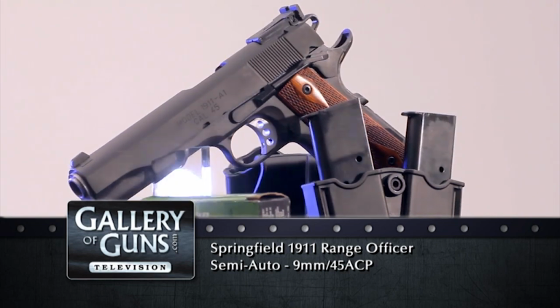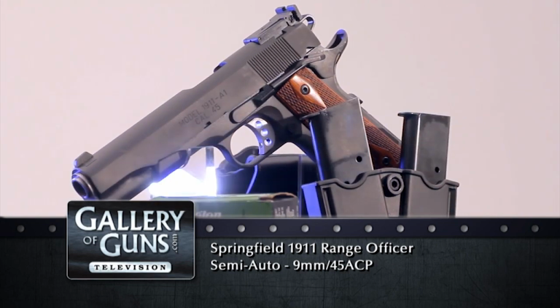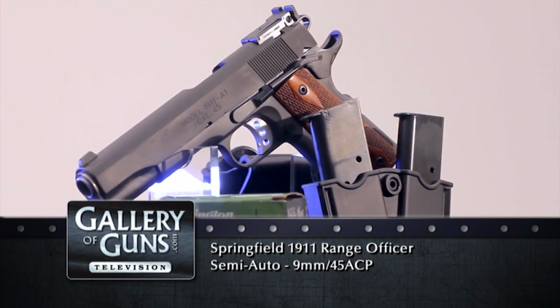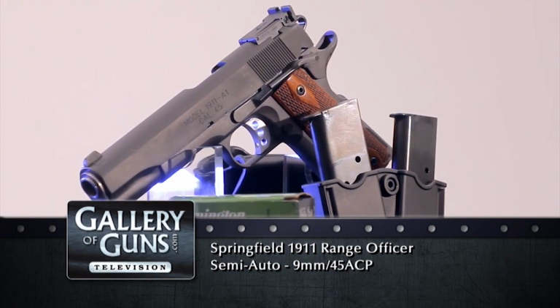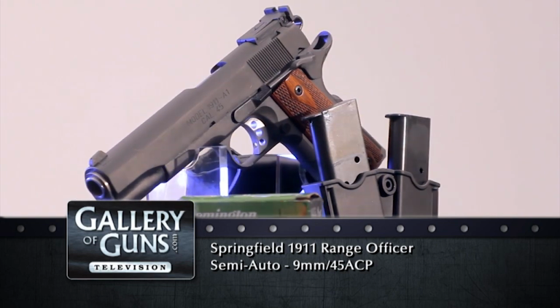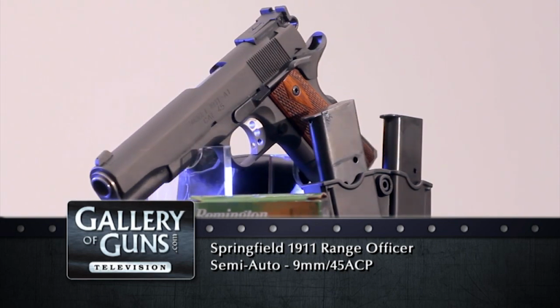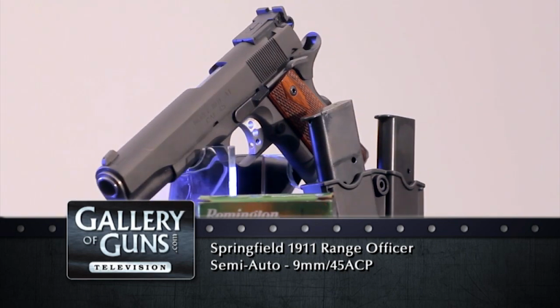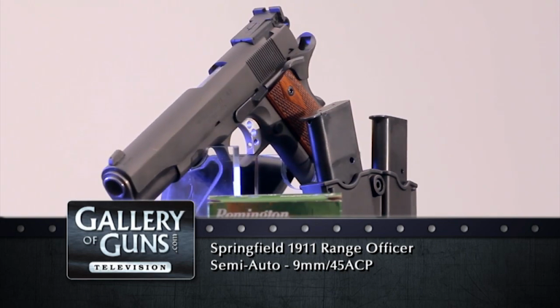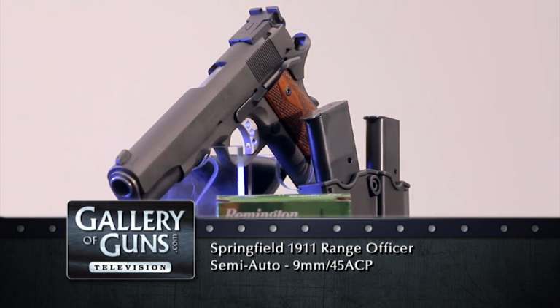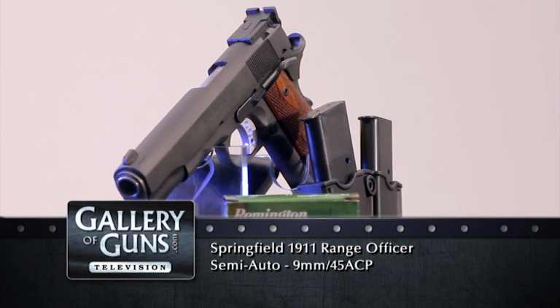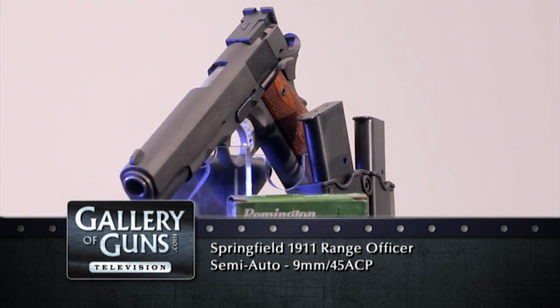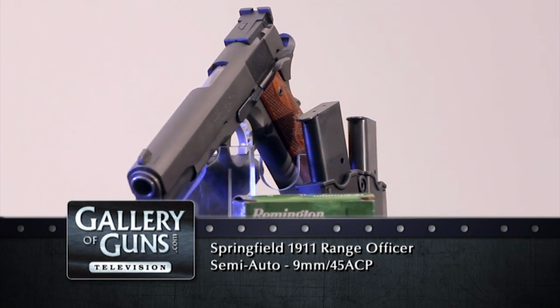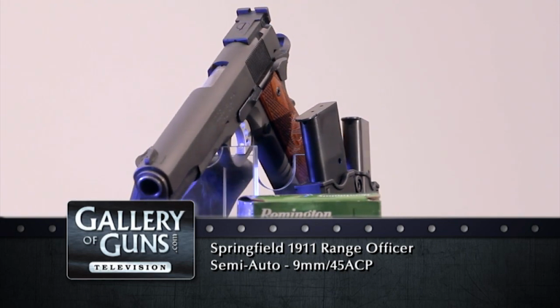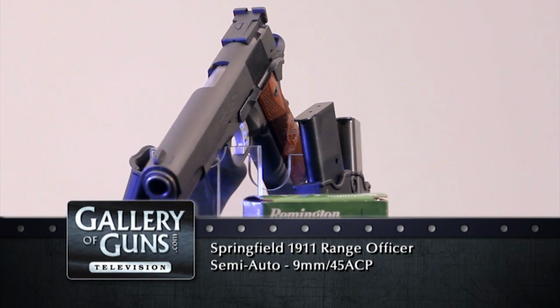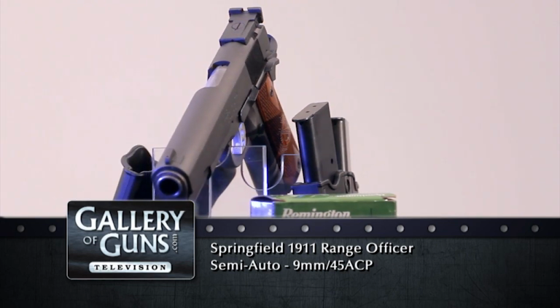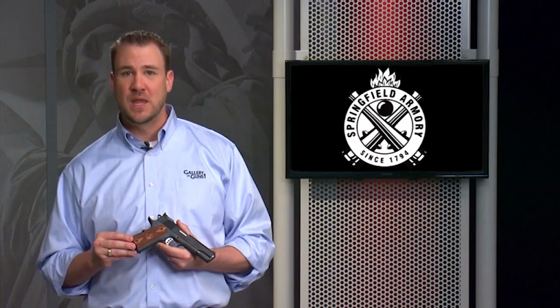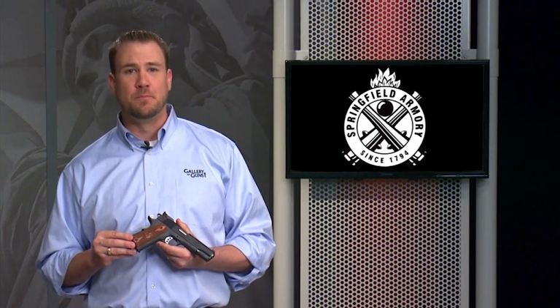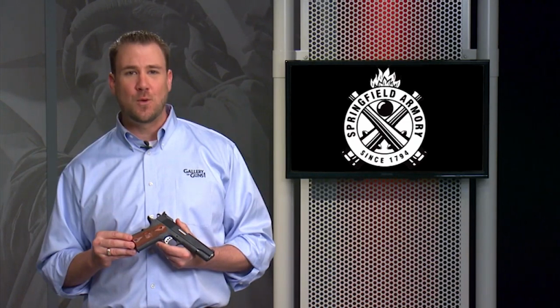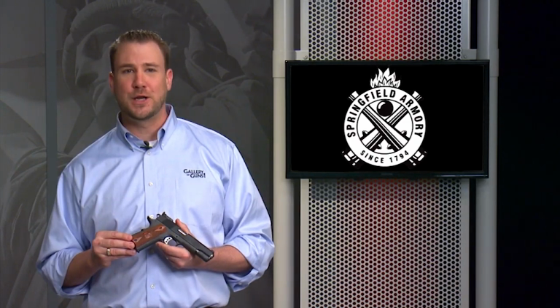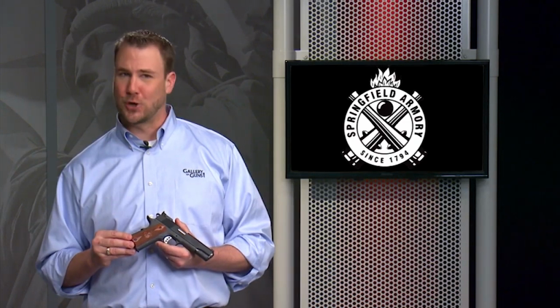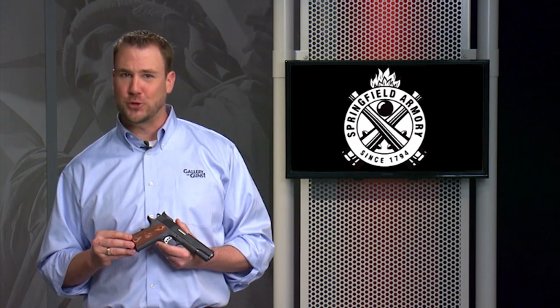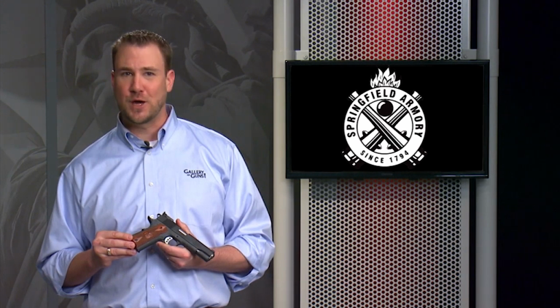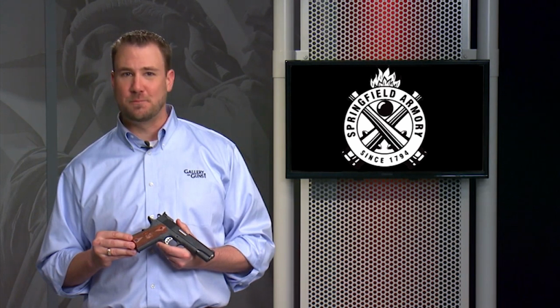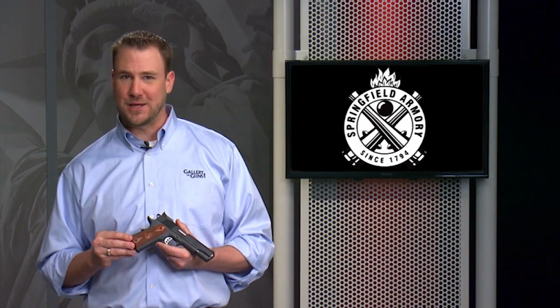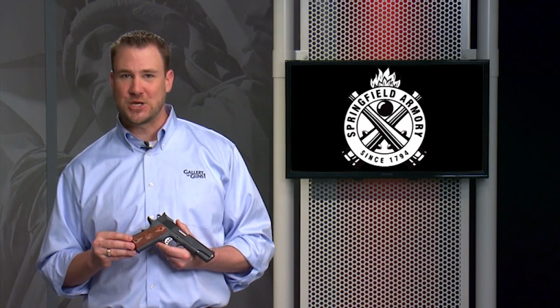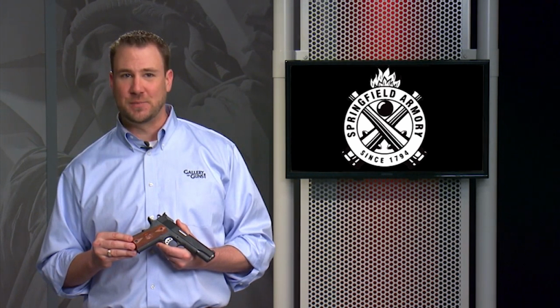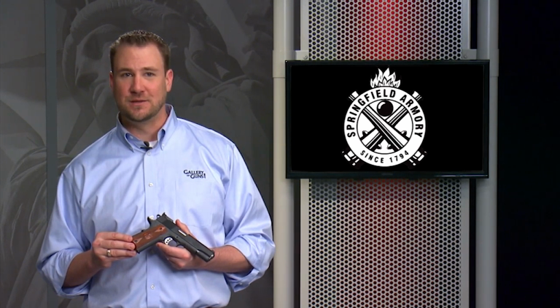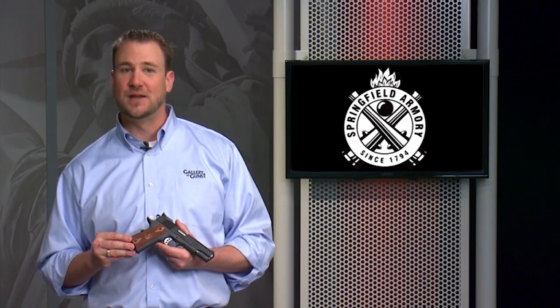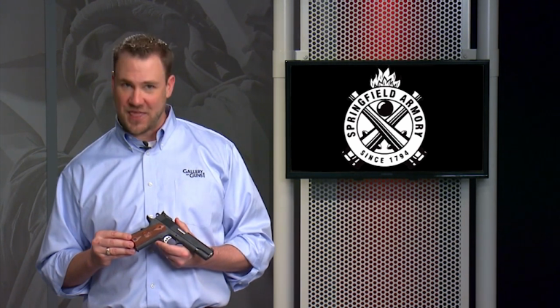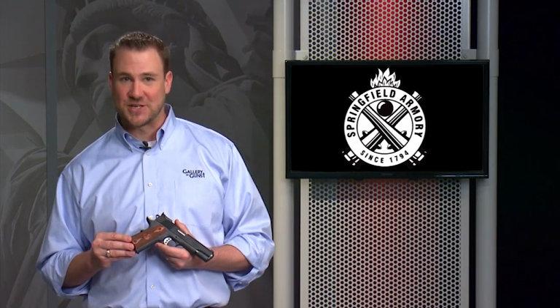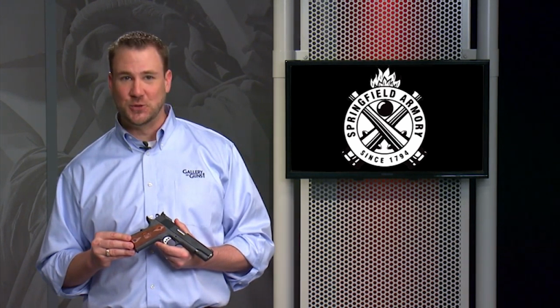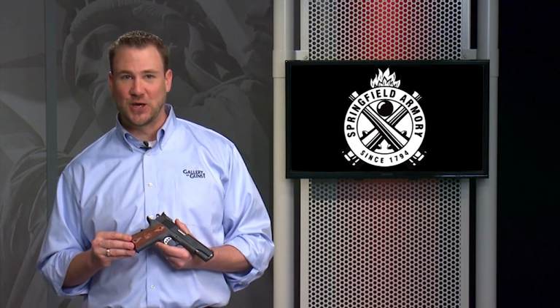So whether you're a hardcore .45 advocate or a nine millimeter fan, there's a Springfield Range Officer with your name on it. Buy one and you're on your way to being a champion.